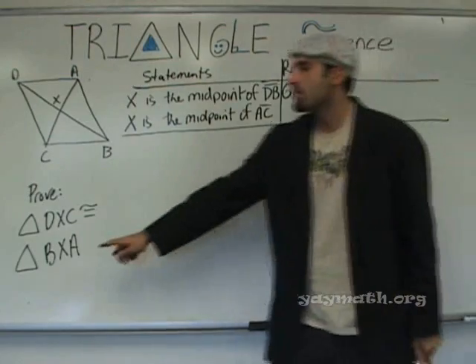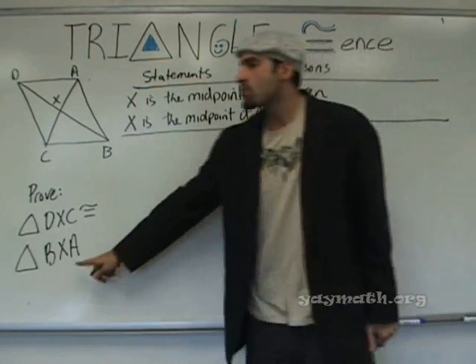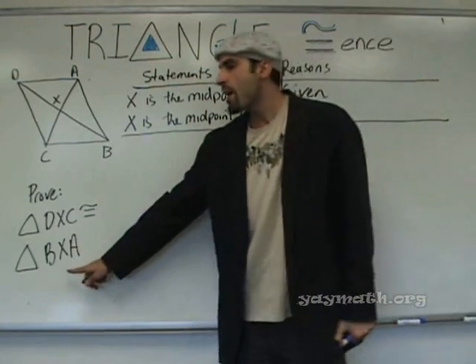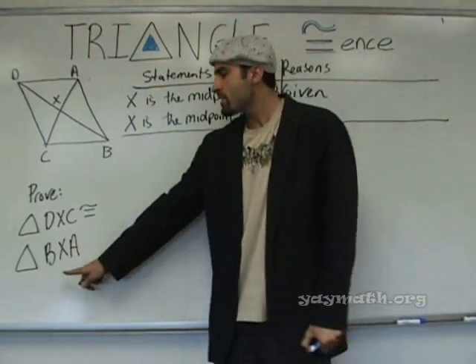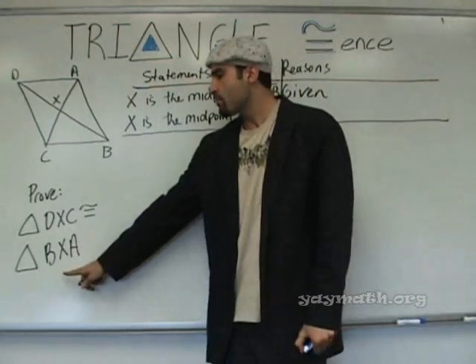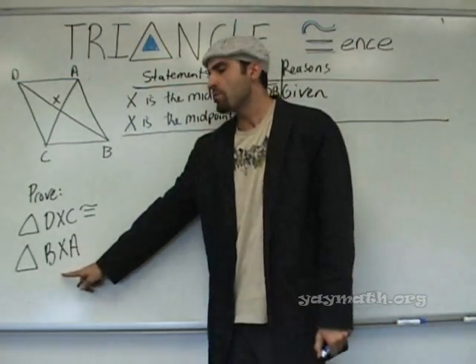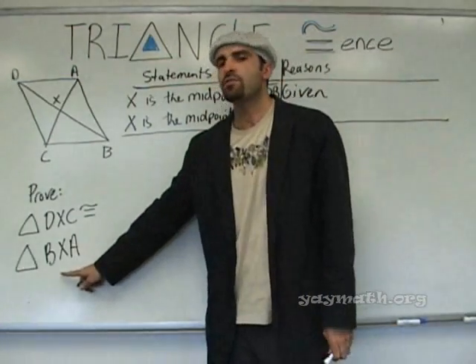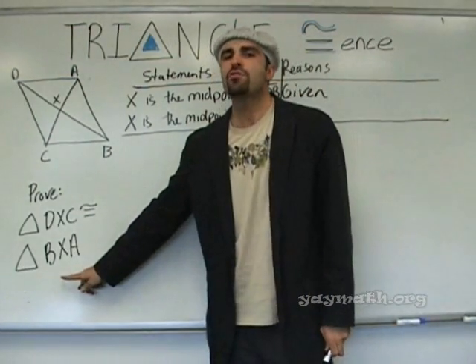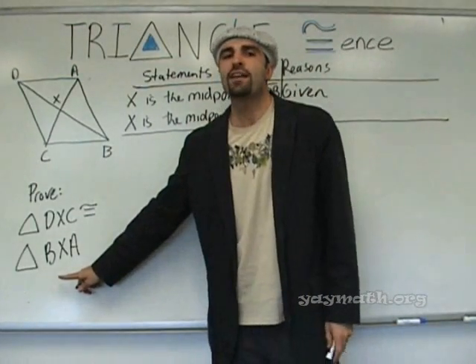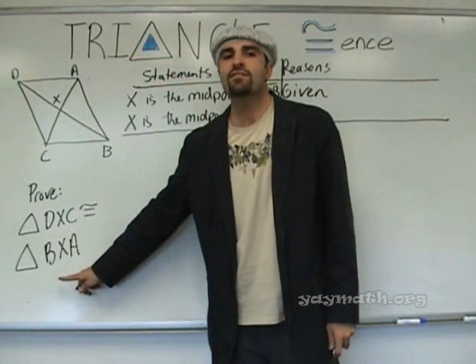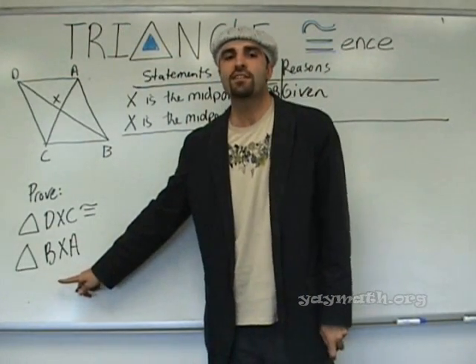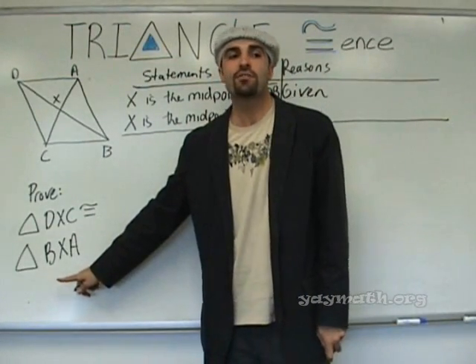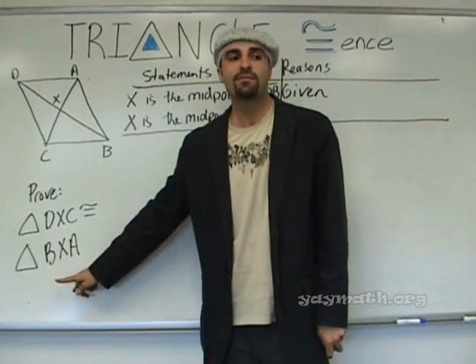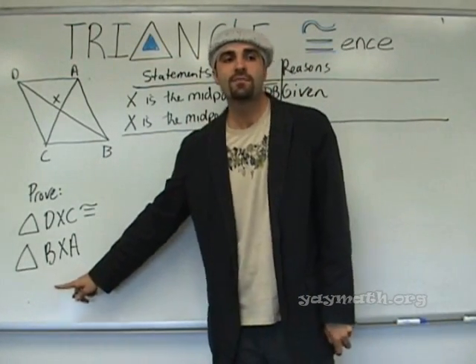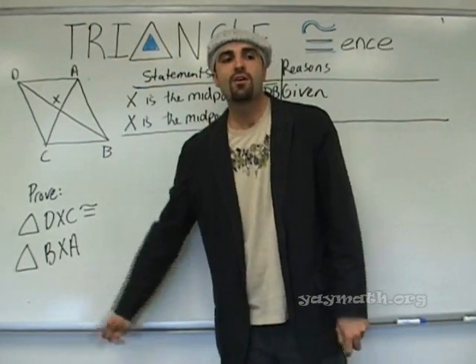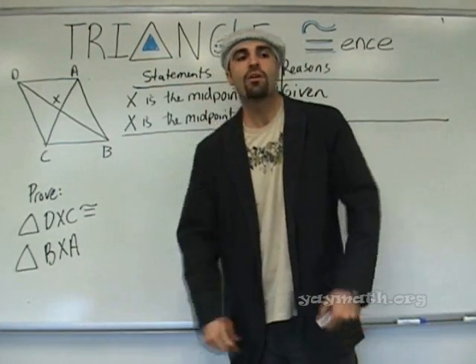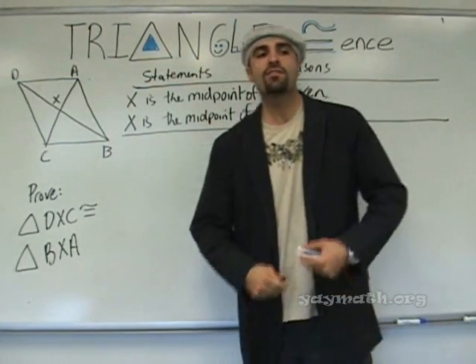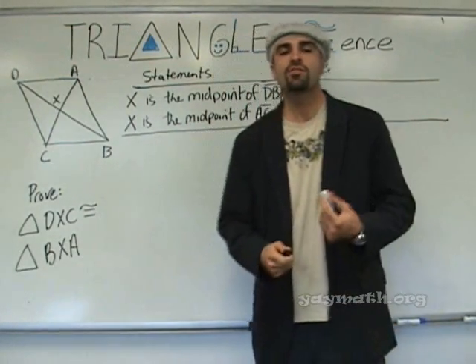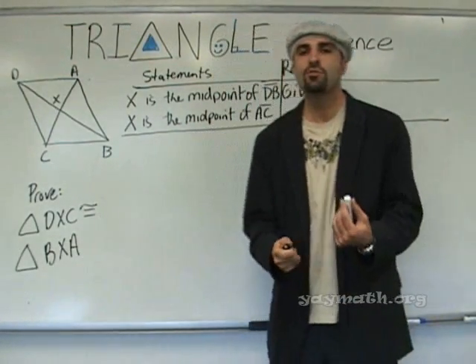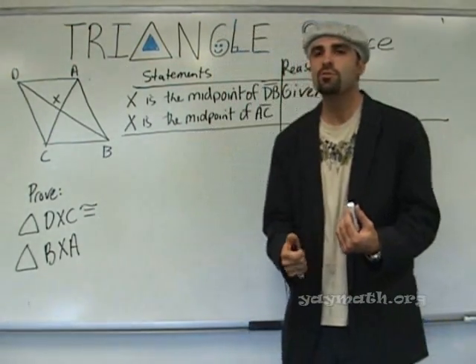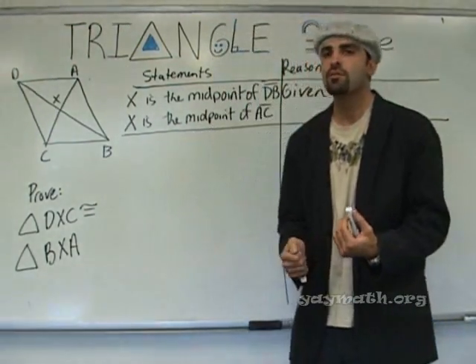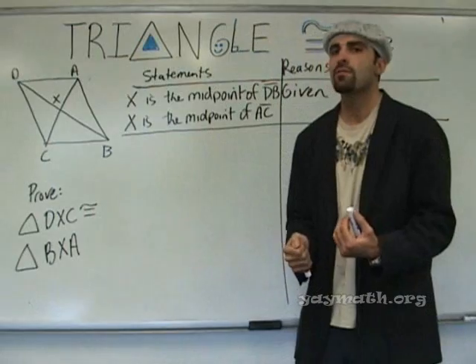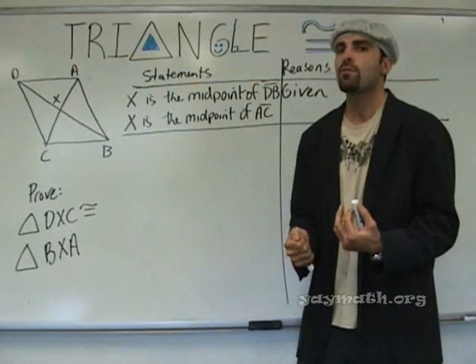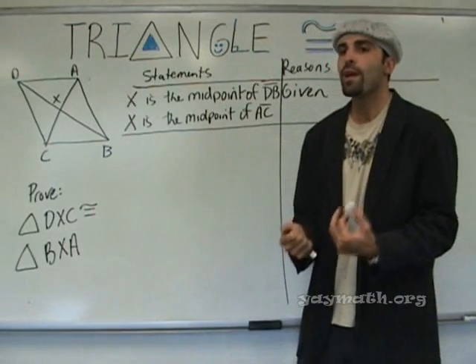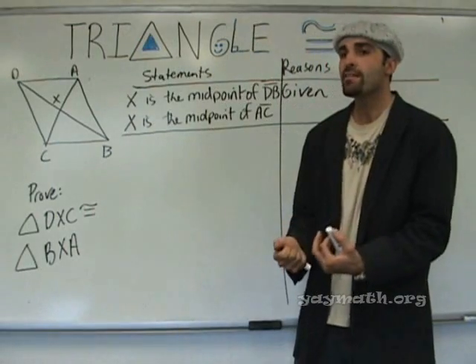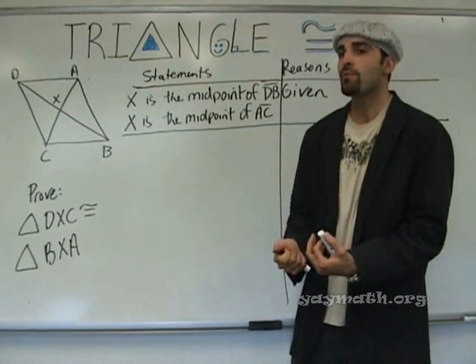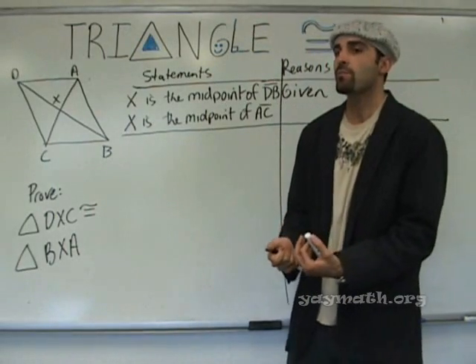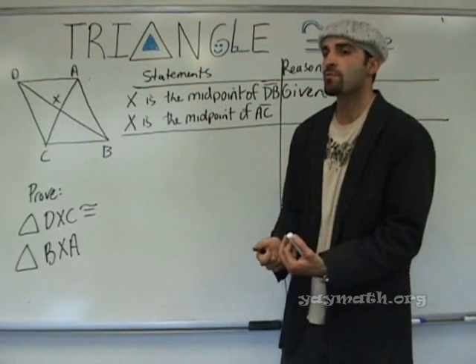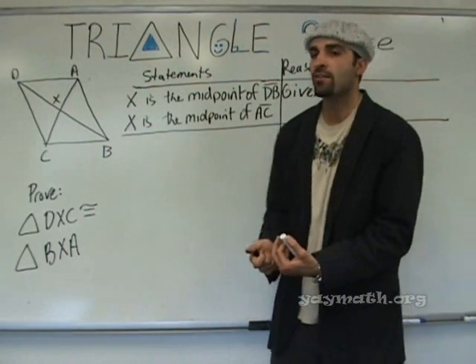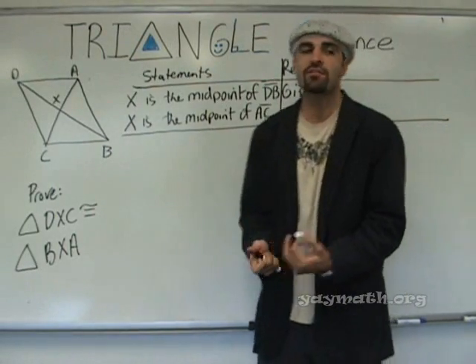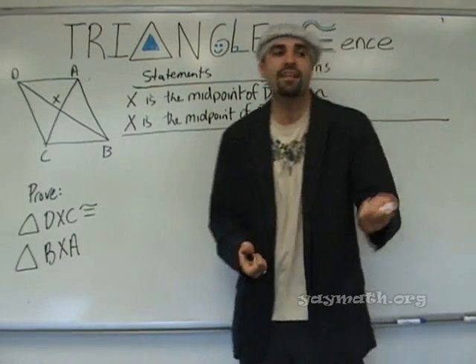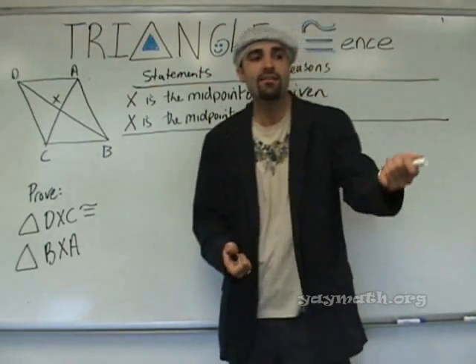We're trying to prove two triangles are congruent. What are the two ways that we can prove triangles are congruent?